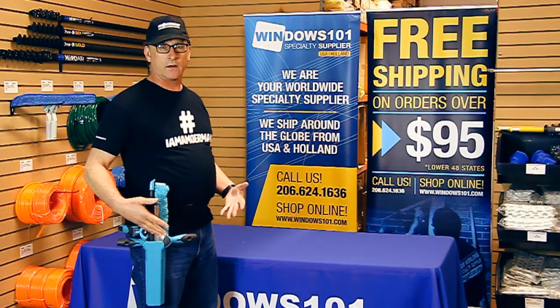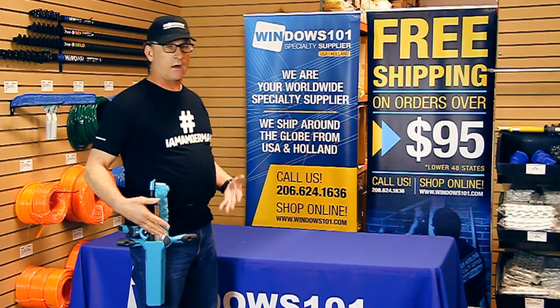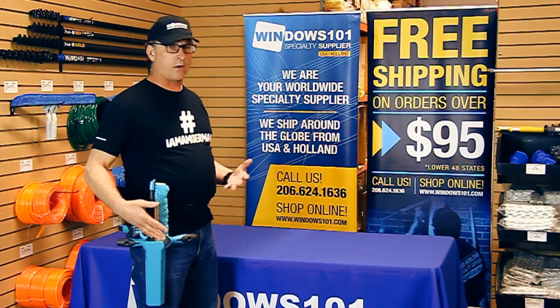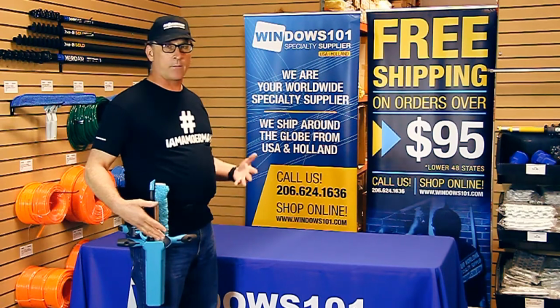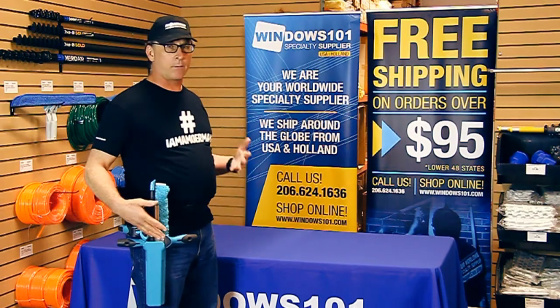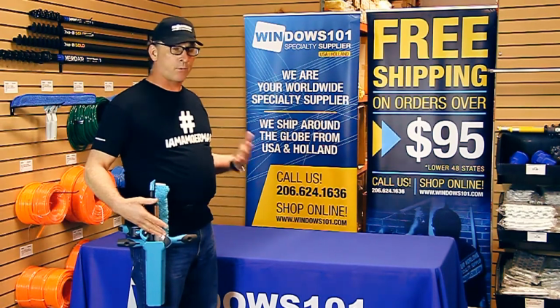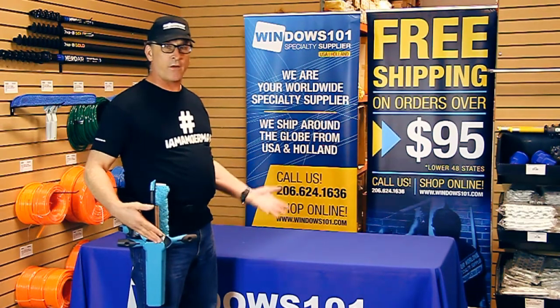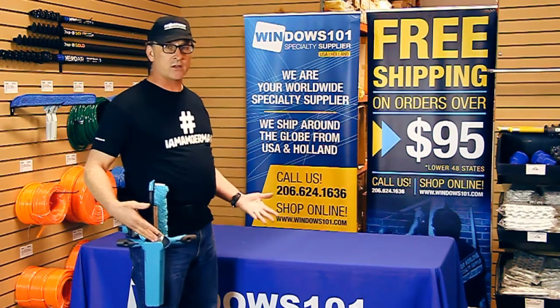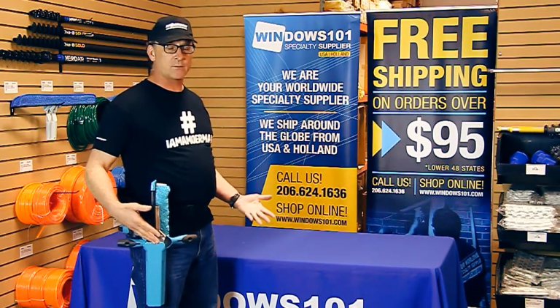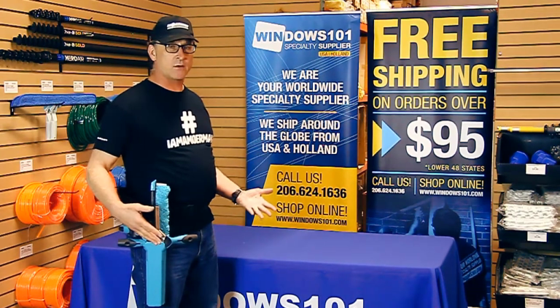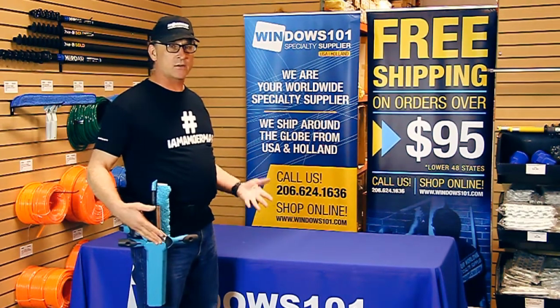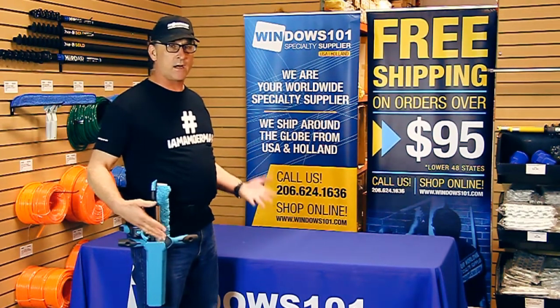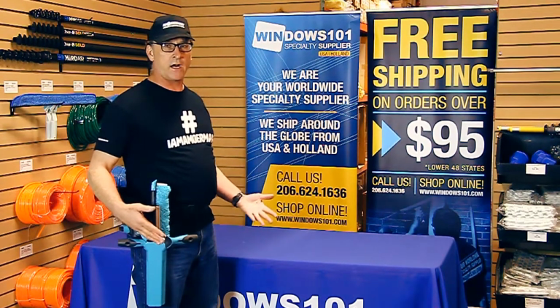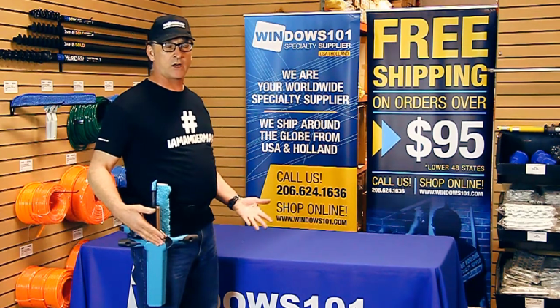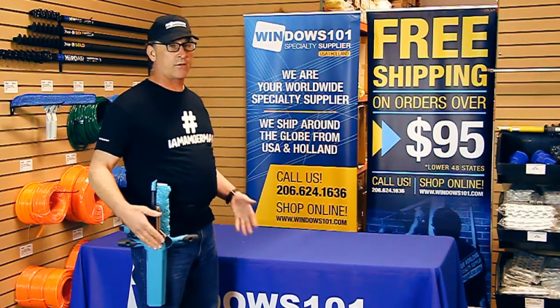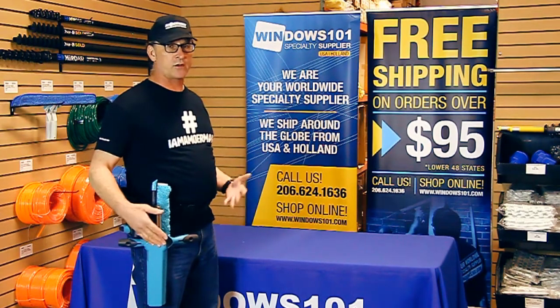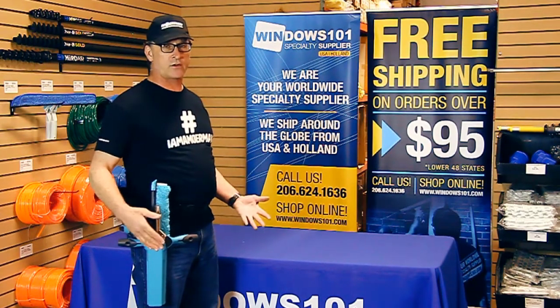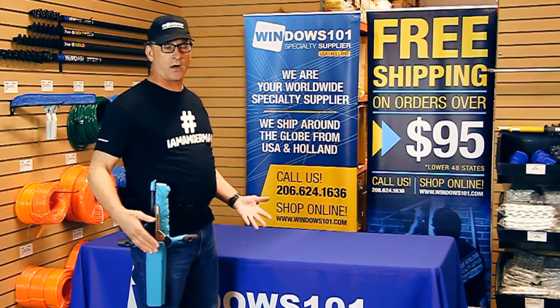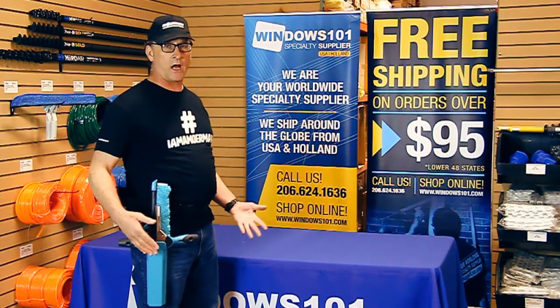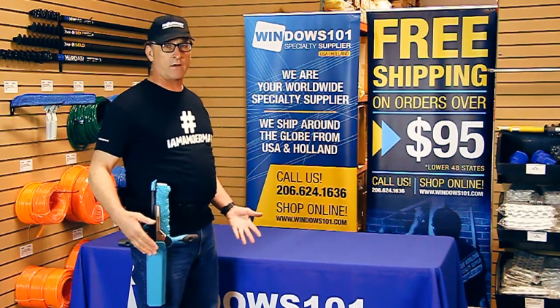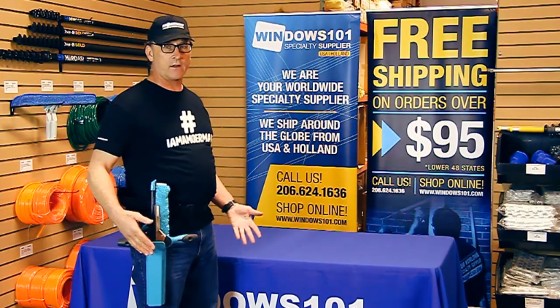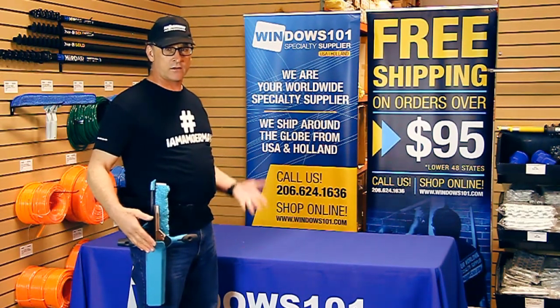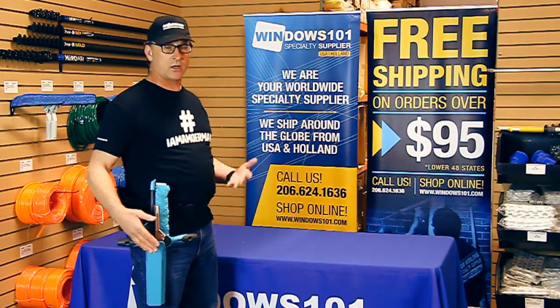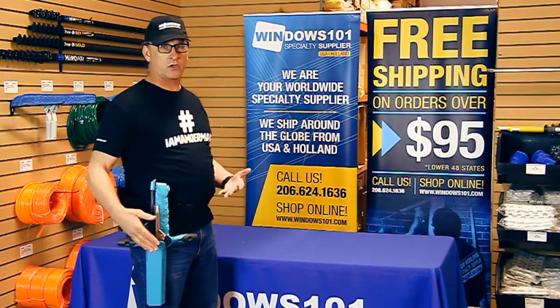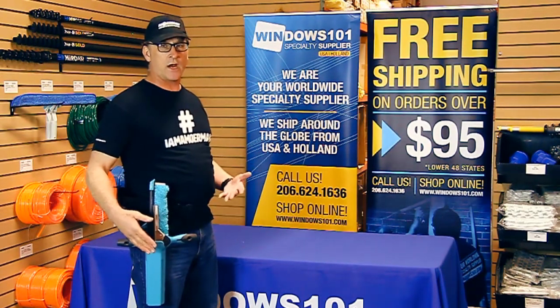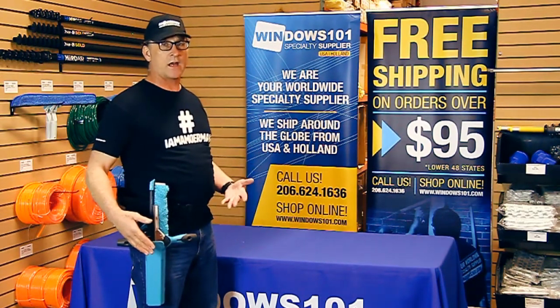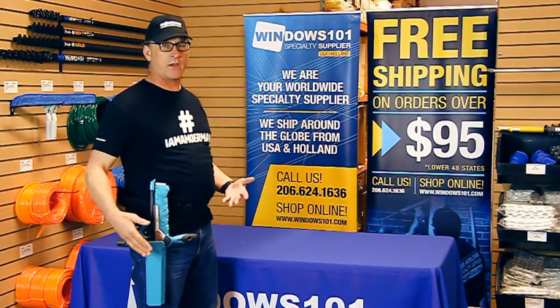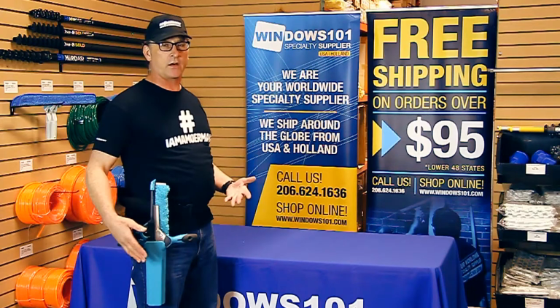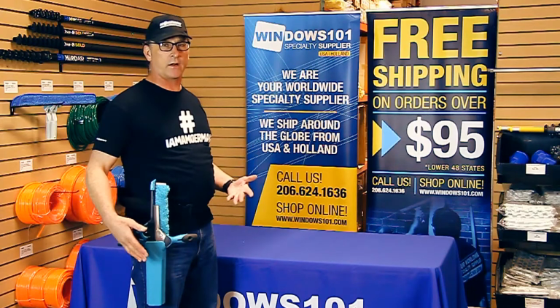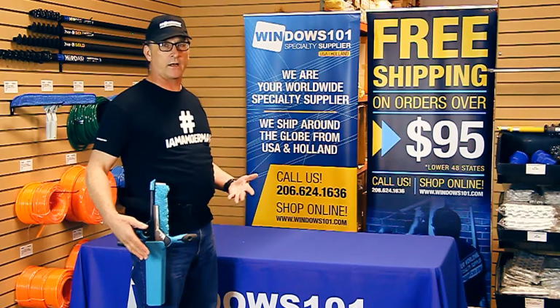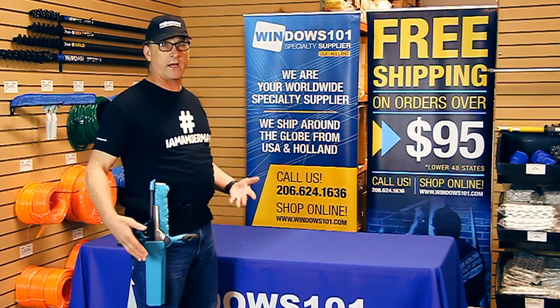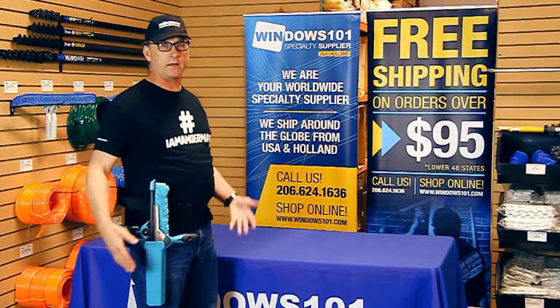Whether you're a professional that's been doing this for many years or if you're just starting off, this is a good choice. I think you're really gonna like it.